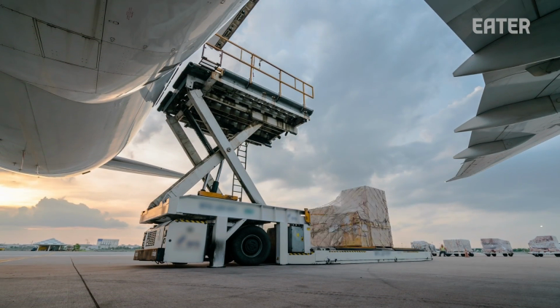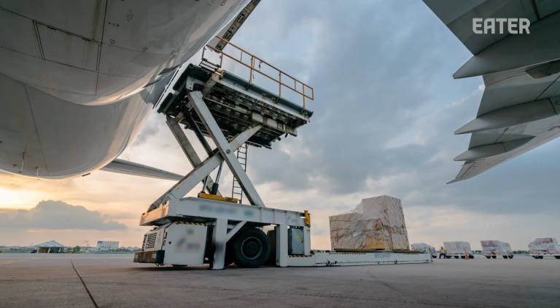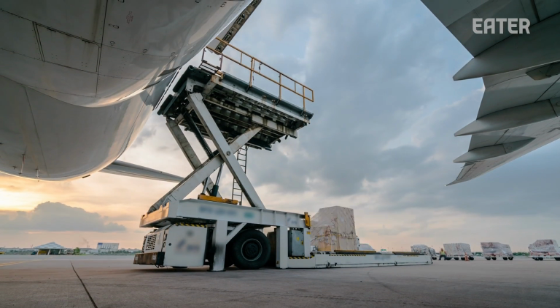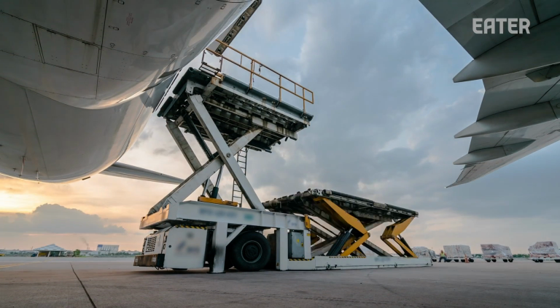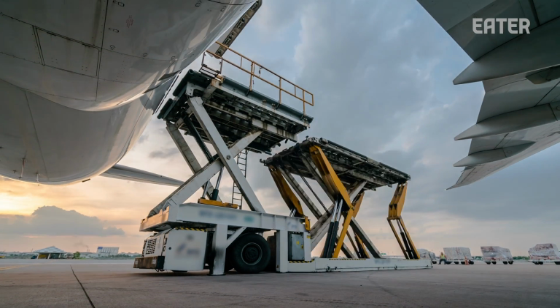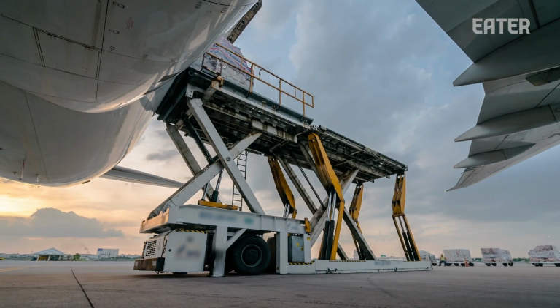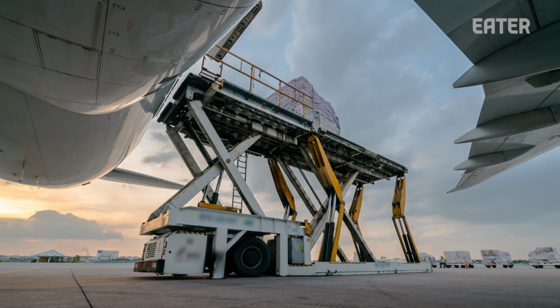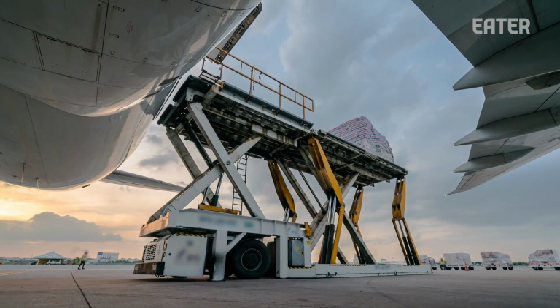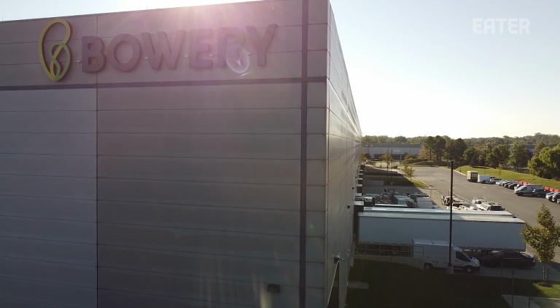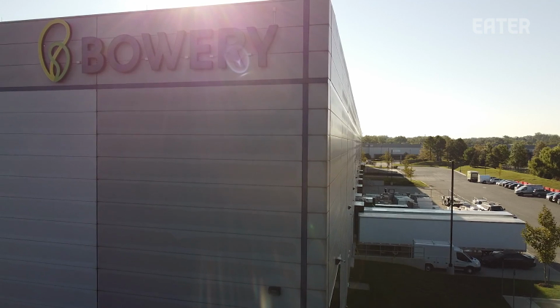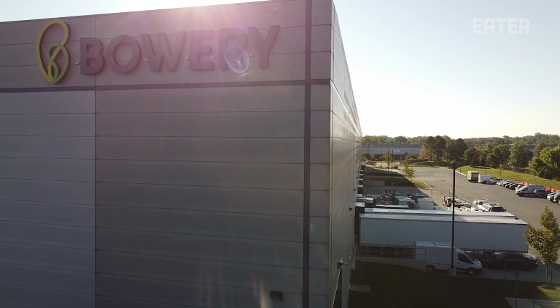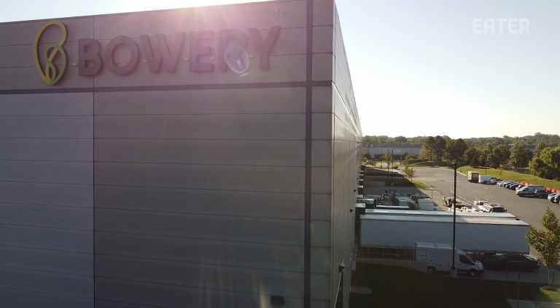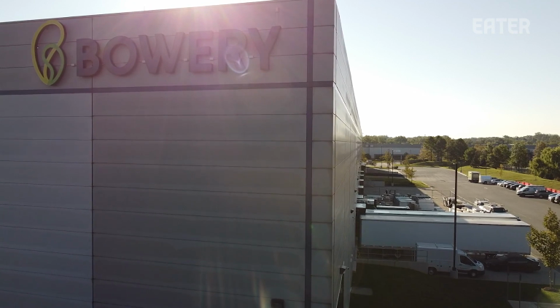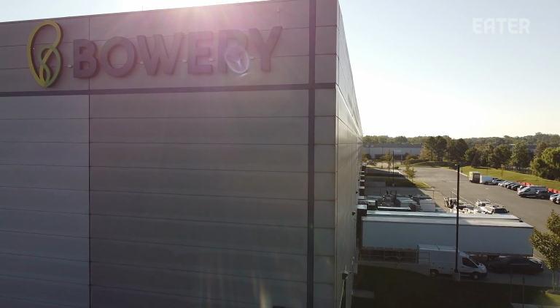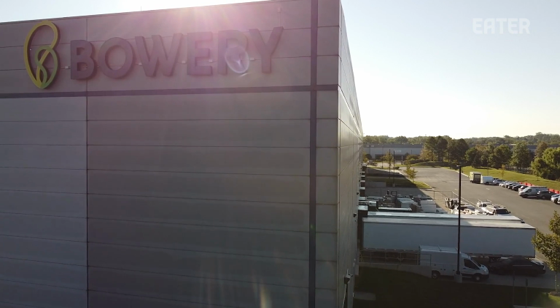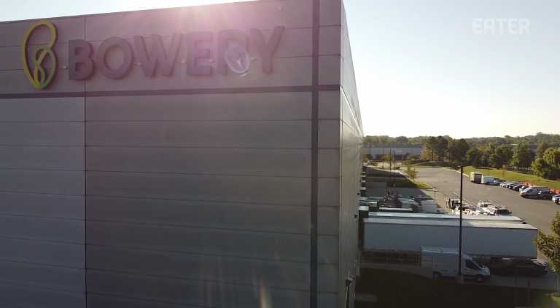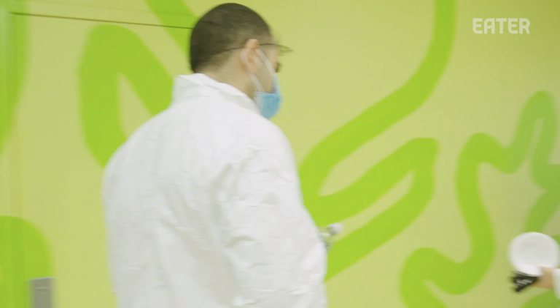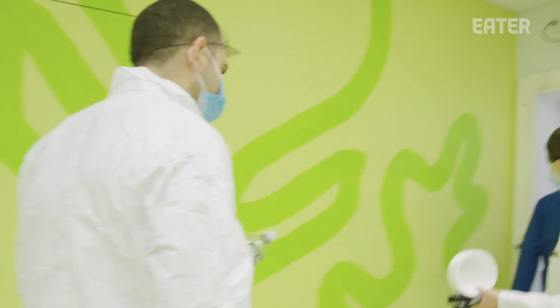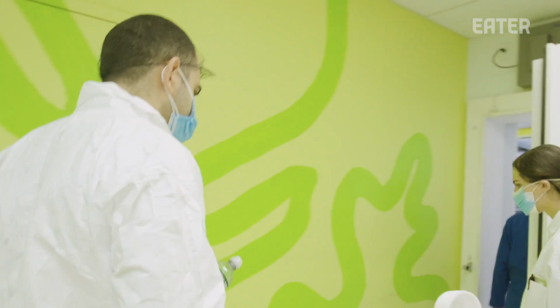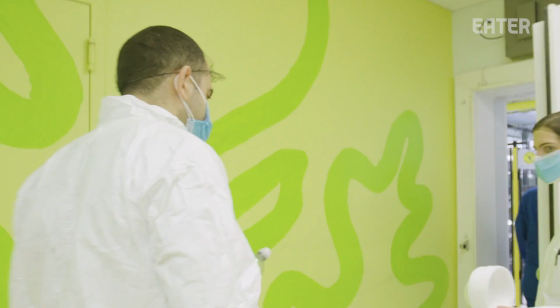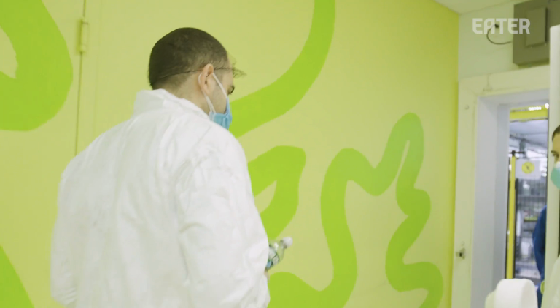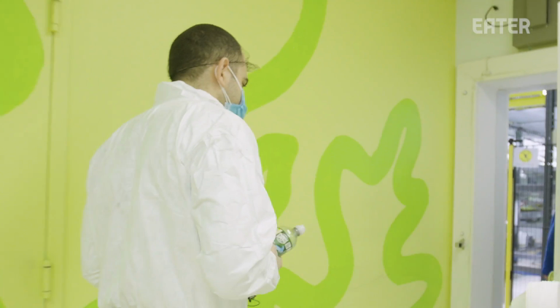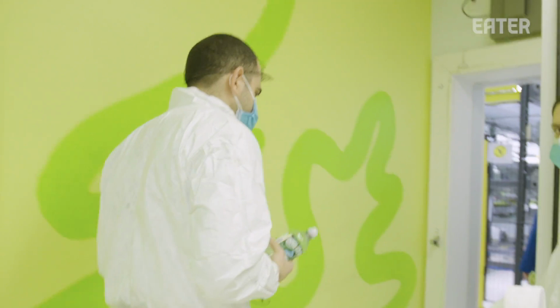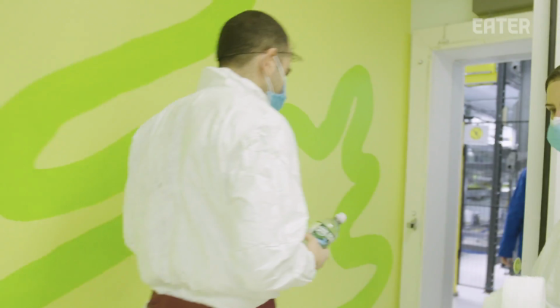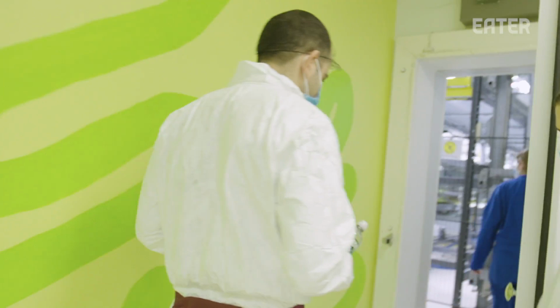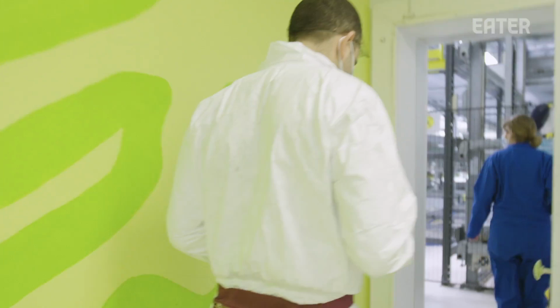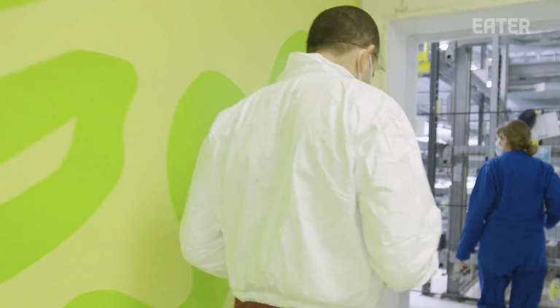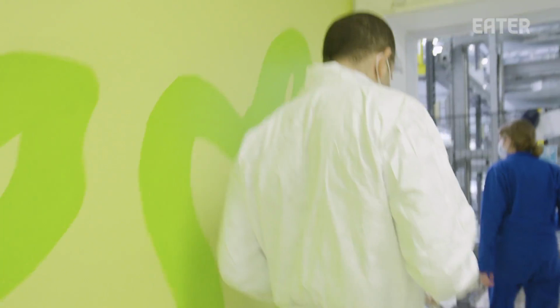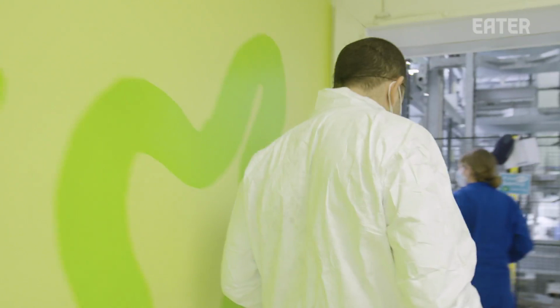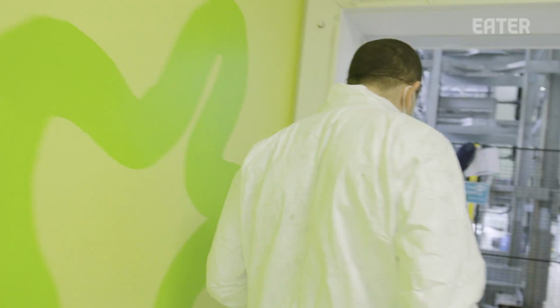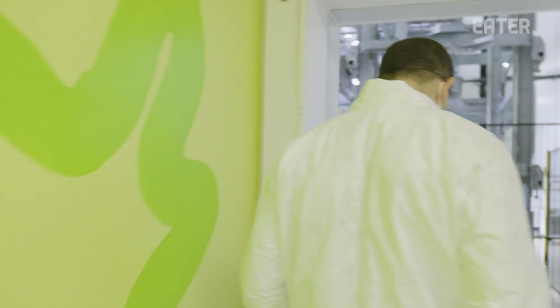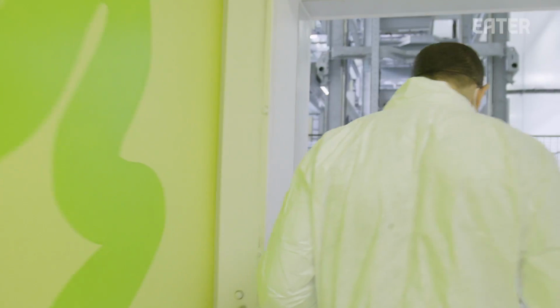So today I'm here at Bowery's R&D facility to find out how they use technology to make every step of this process as efficient as possible.